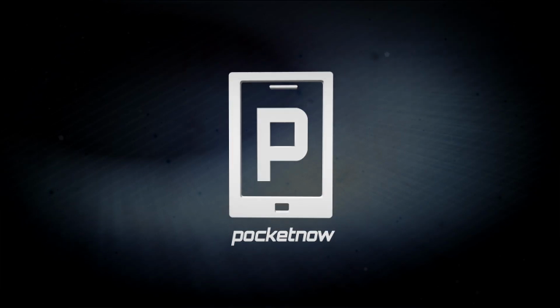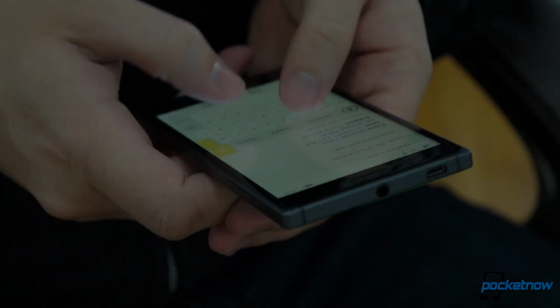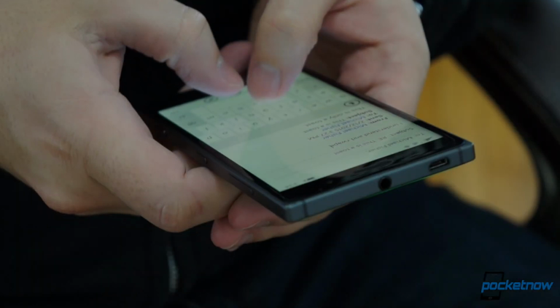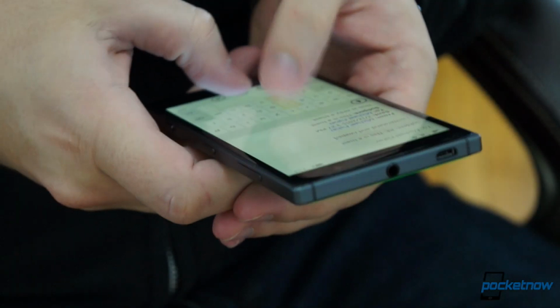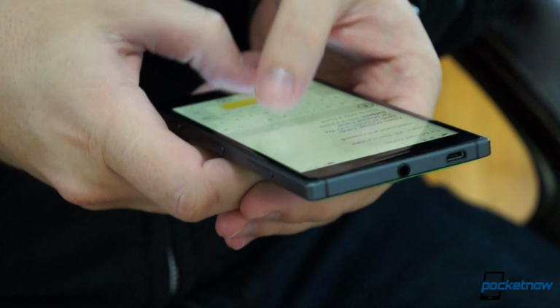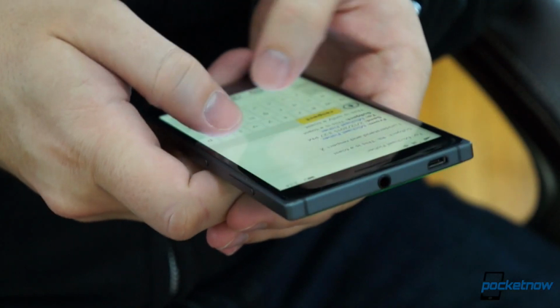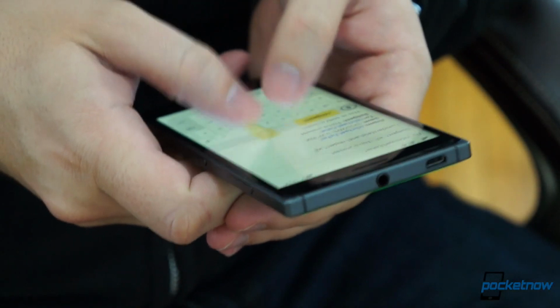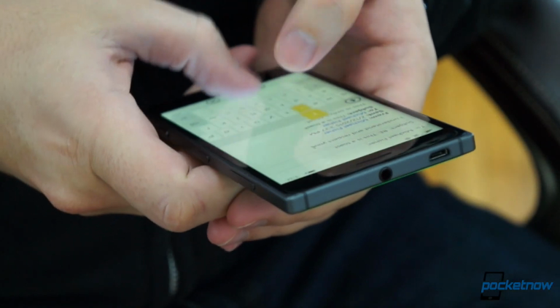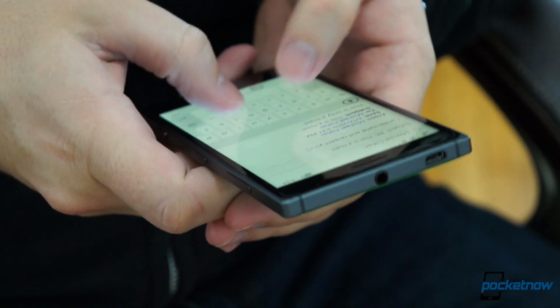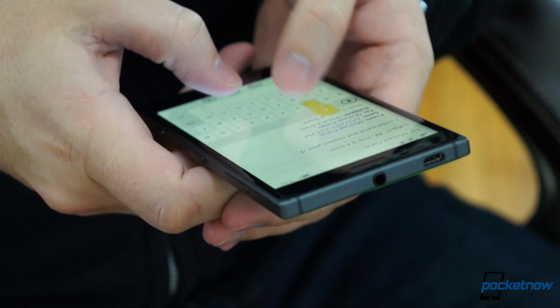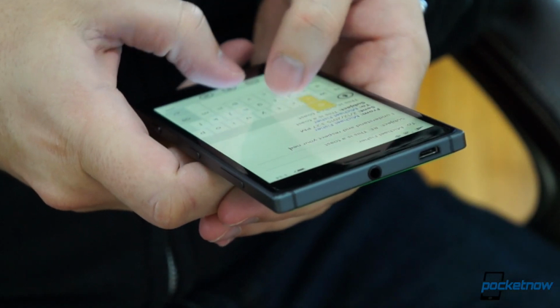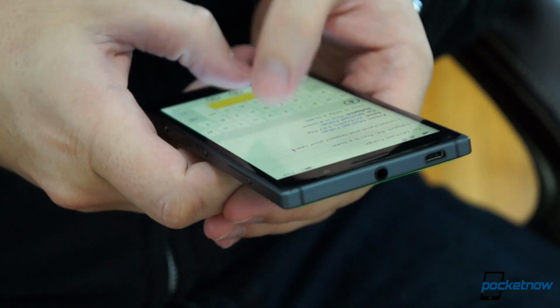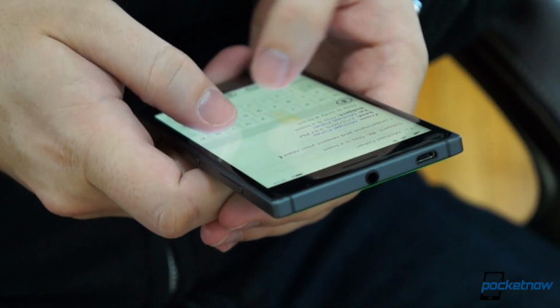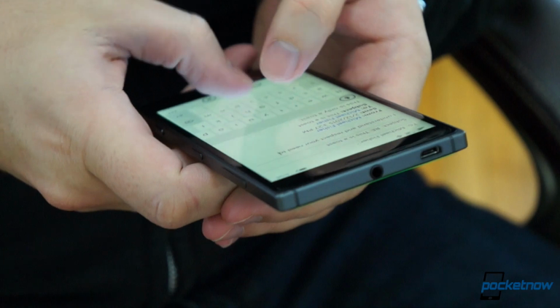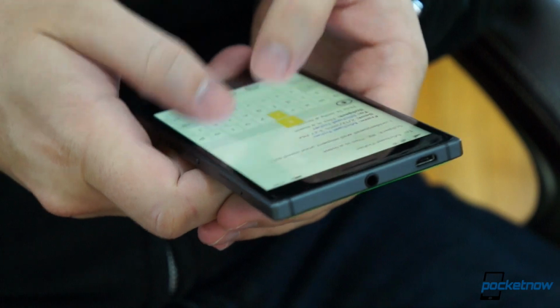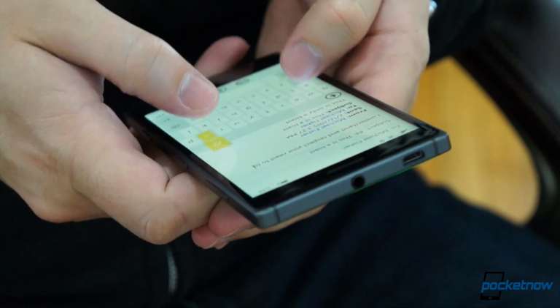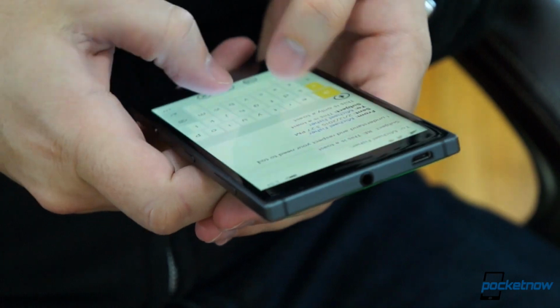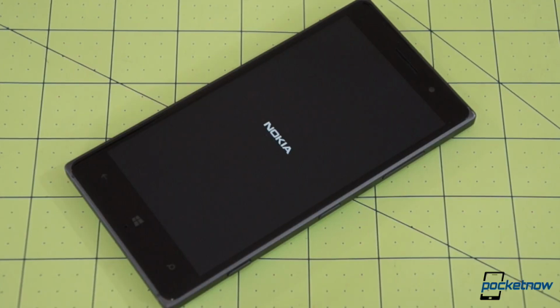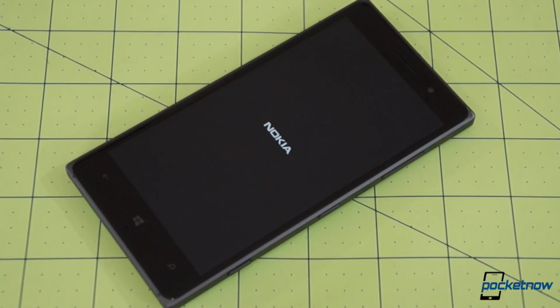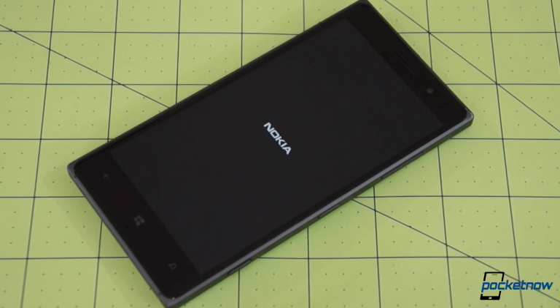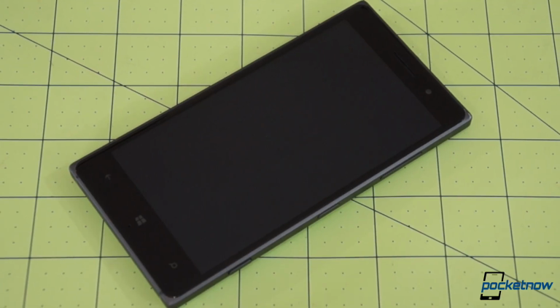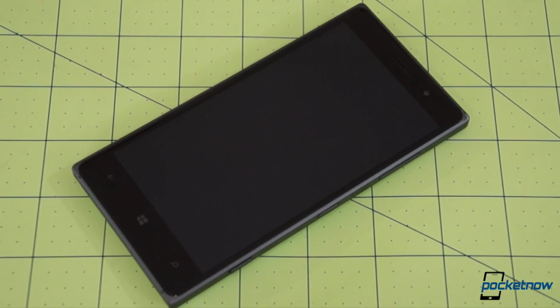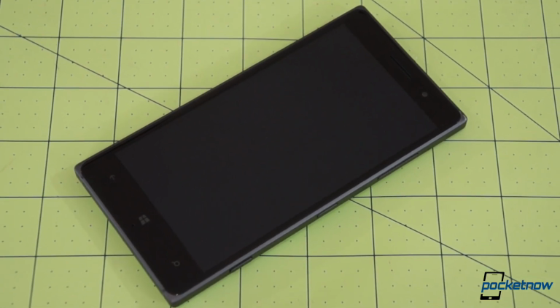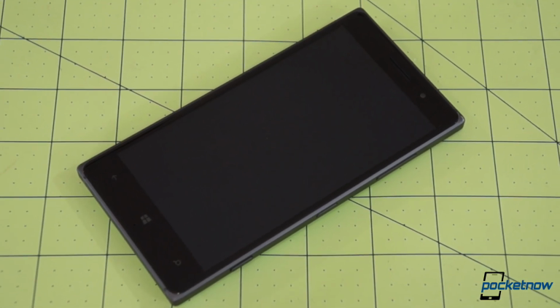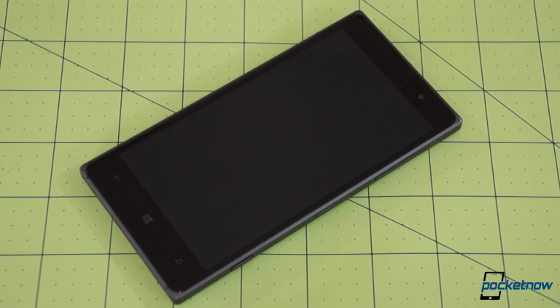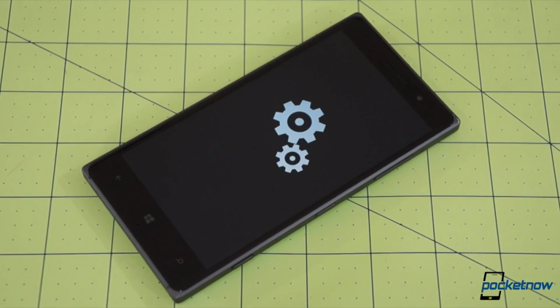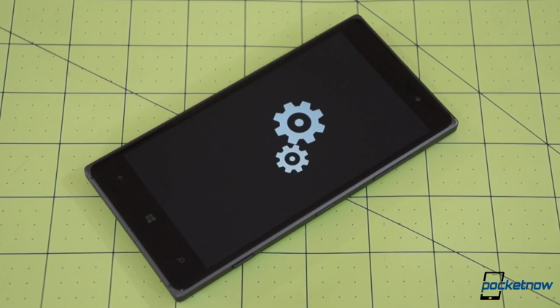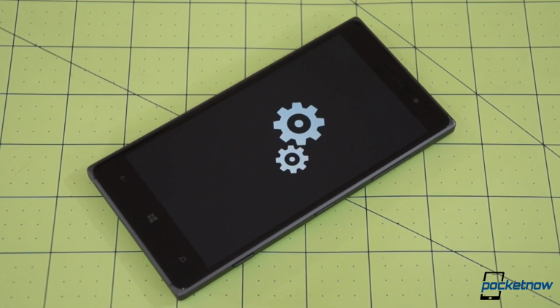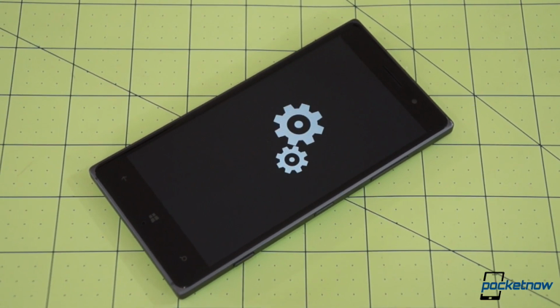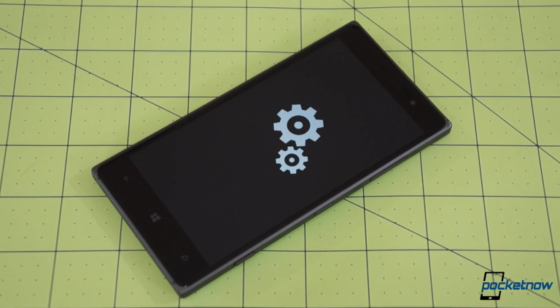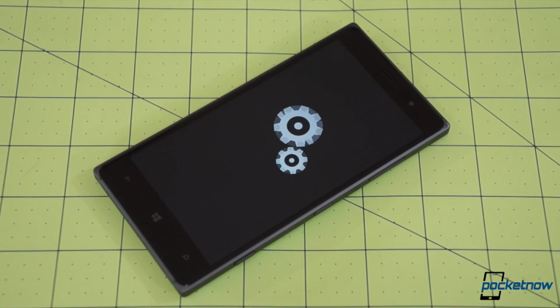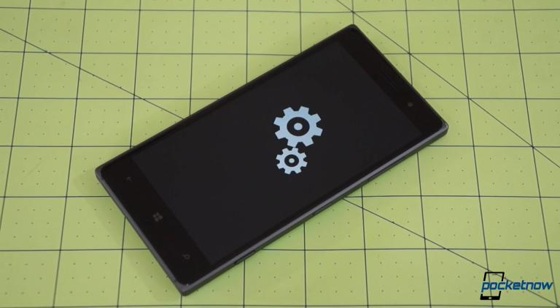Keep in mind, folks, this is a quick video tour, not a review, and this is a pre-release technical build, not a finished product.